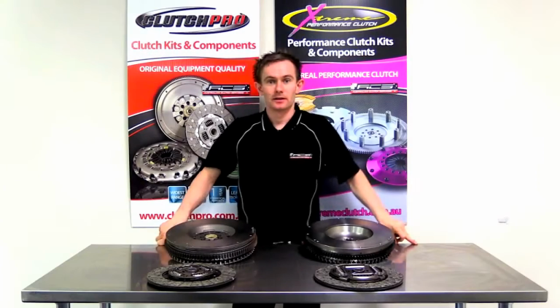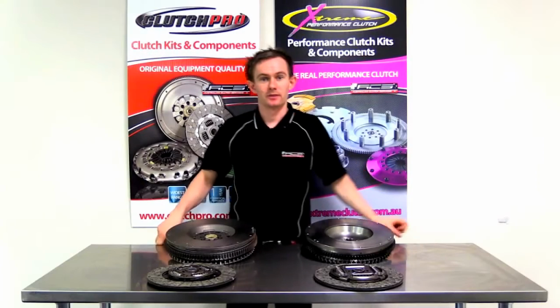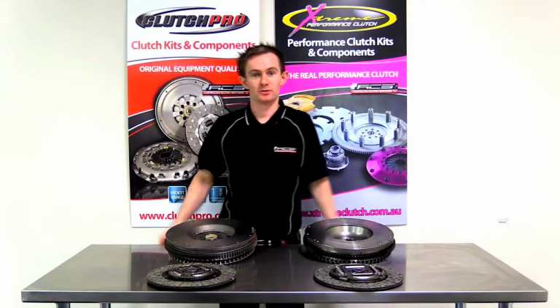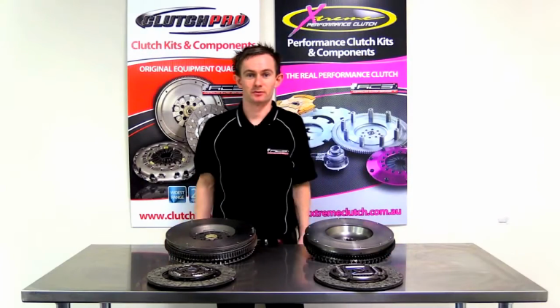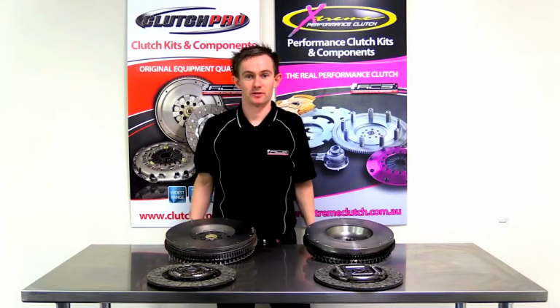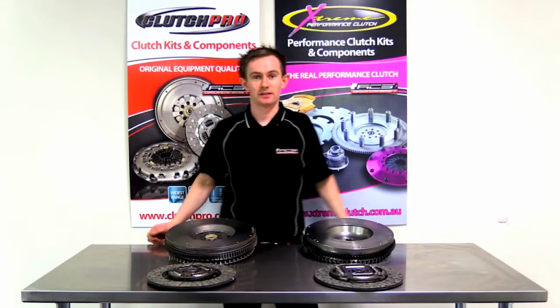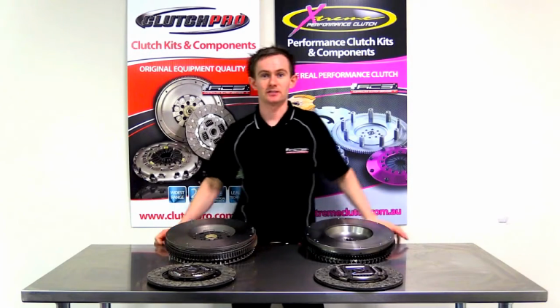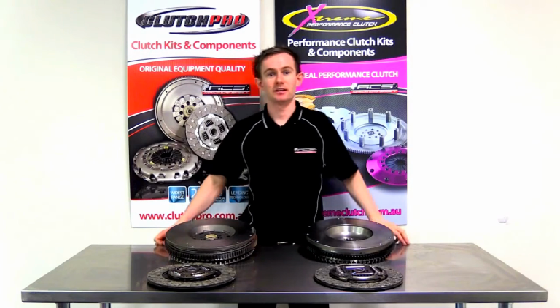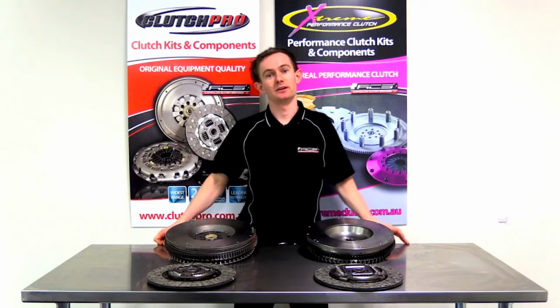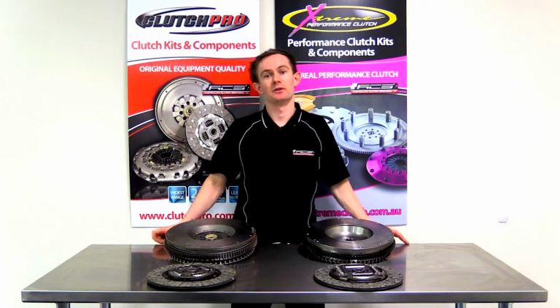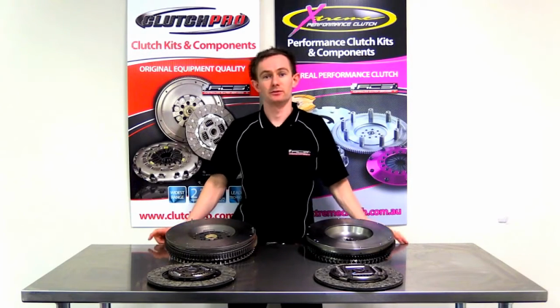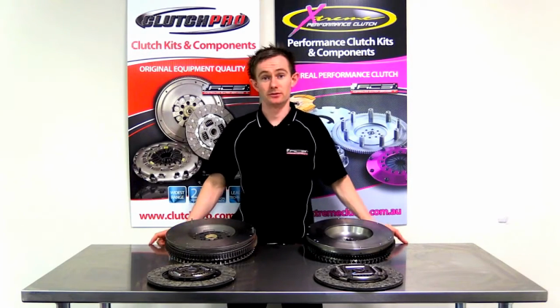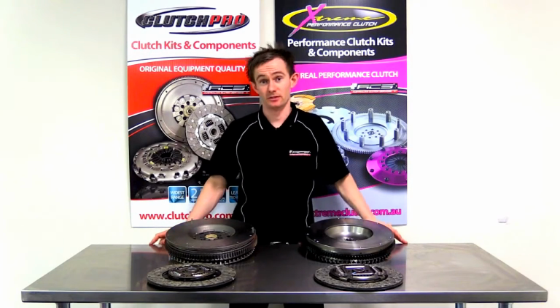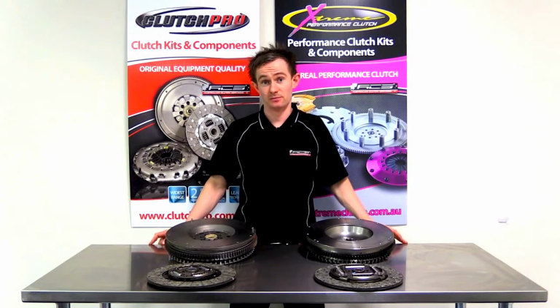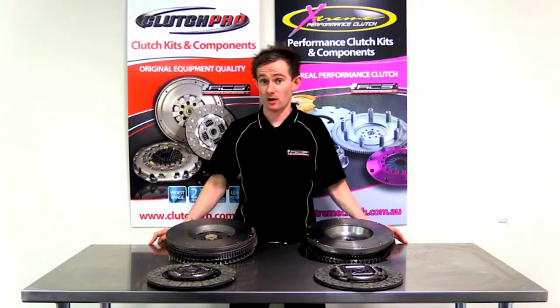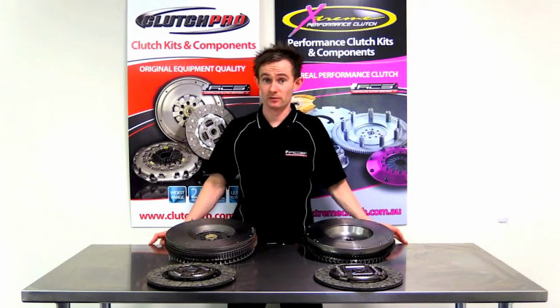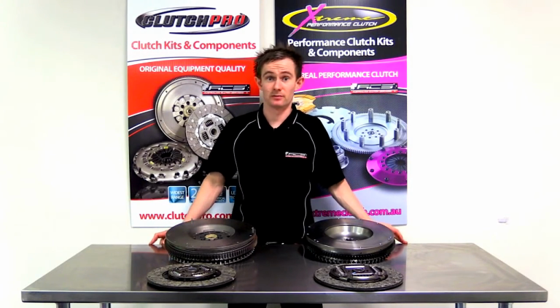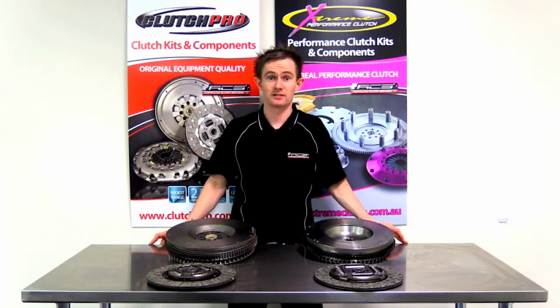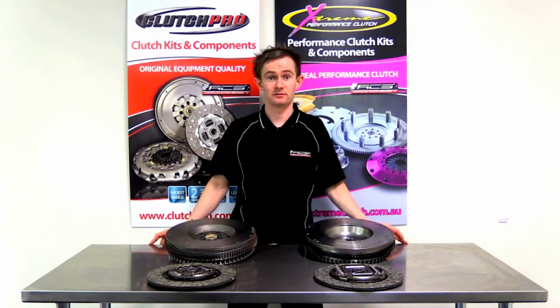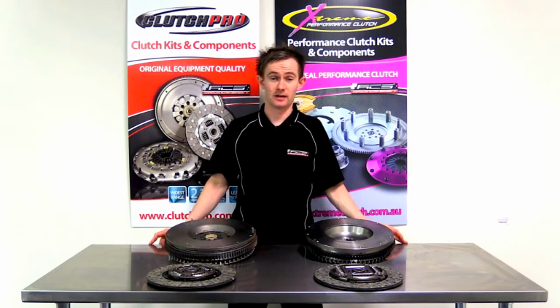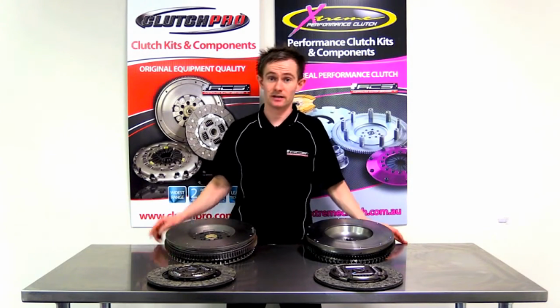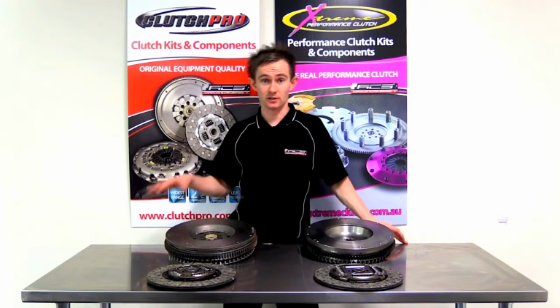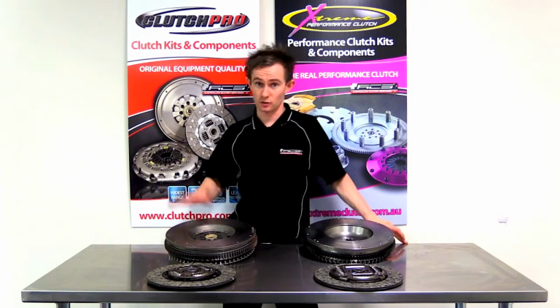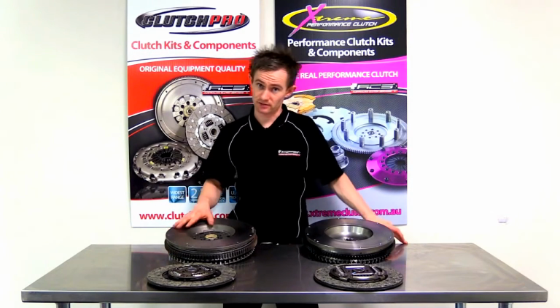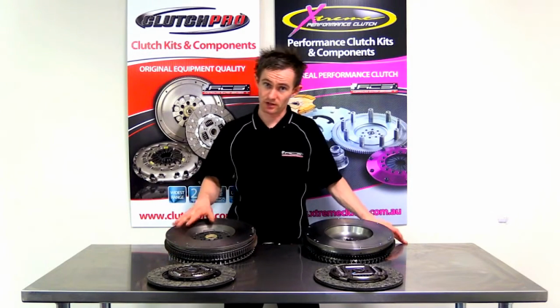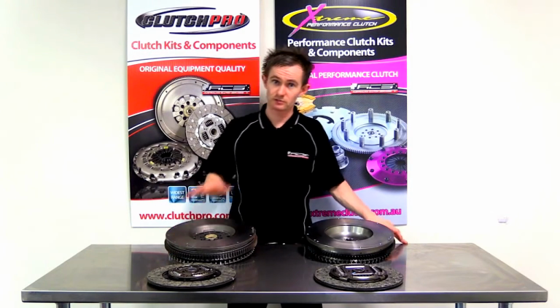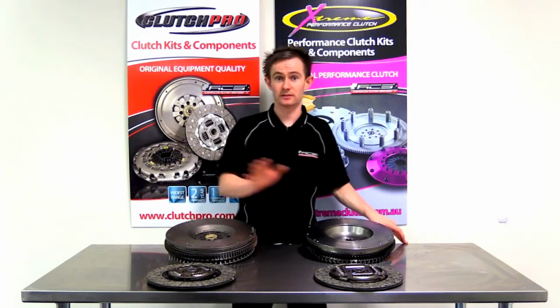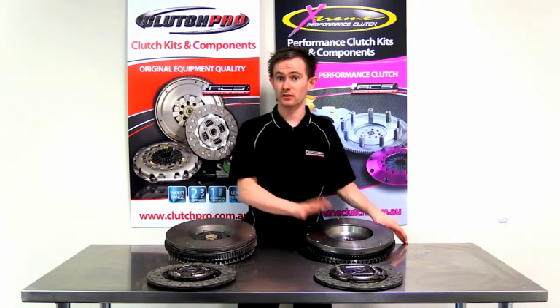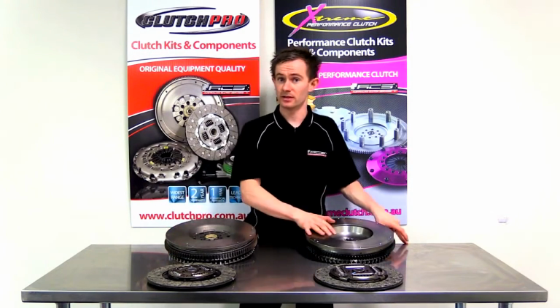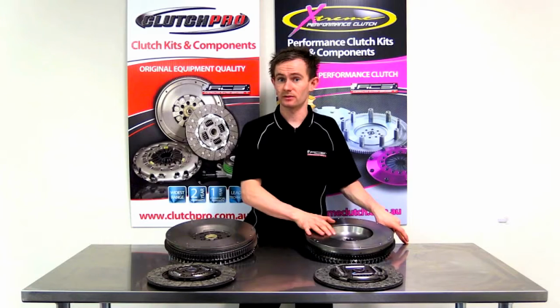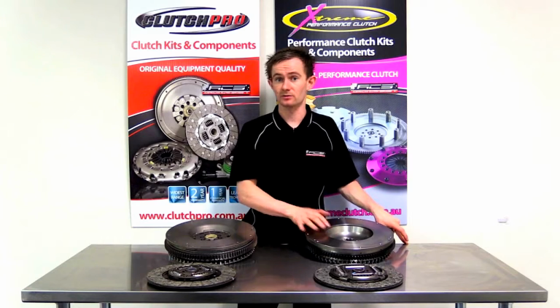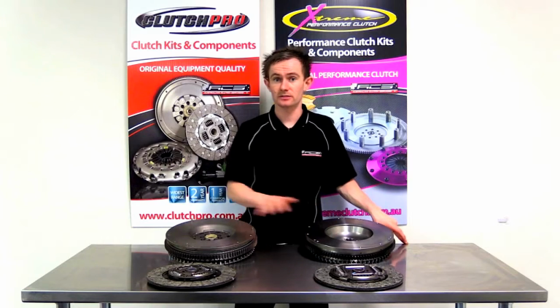G'day, I'm Stuart from Australian Clutch. Today I'm going to run through some helpful information regarding dual mass flywheels and single mass flywheels.